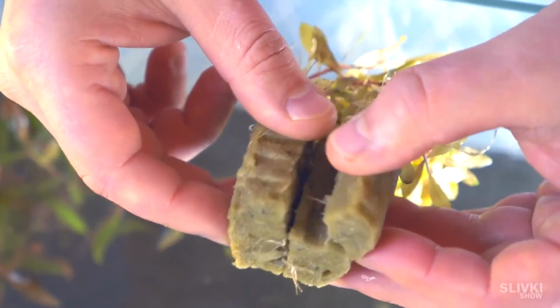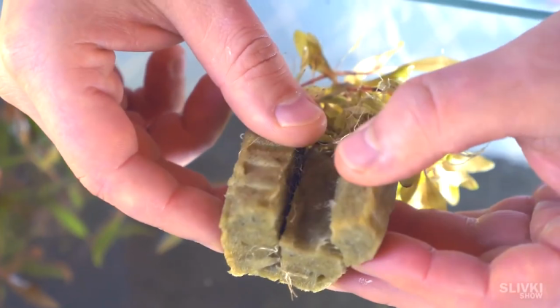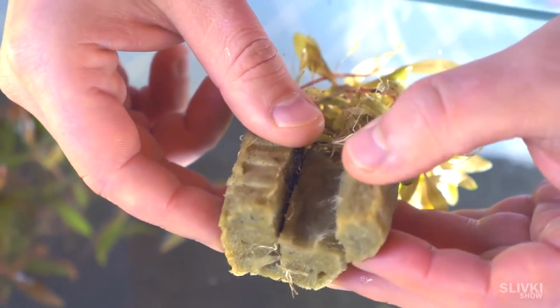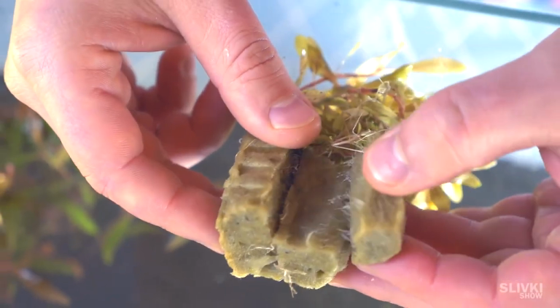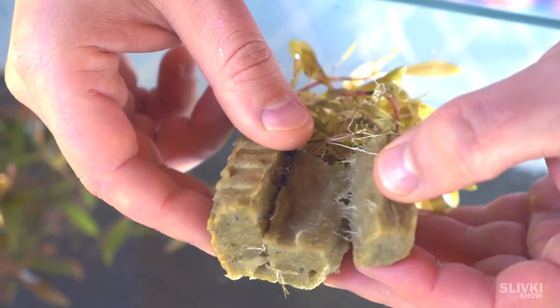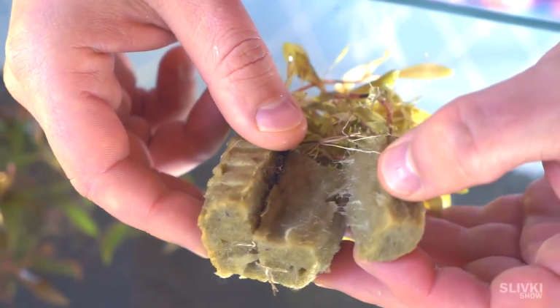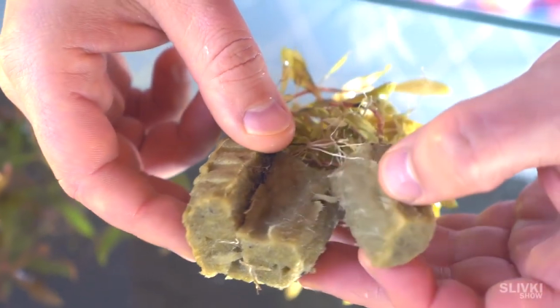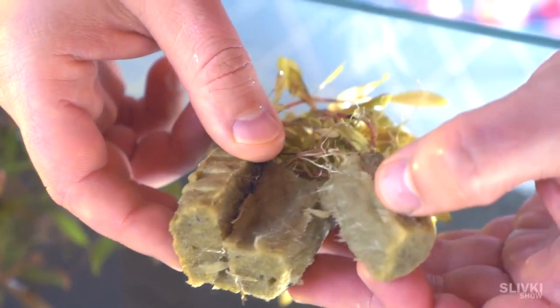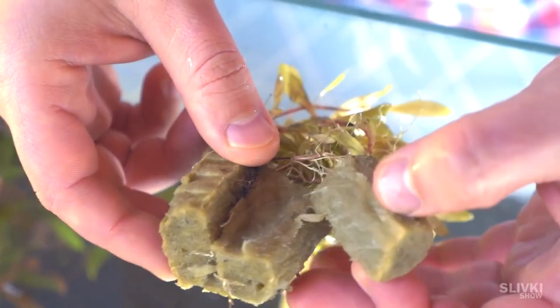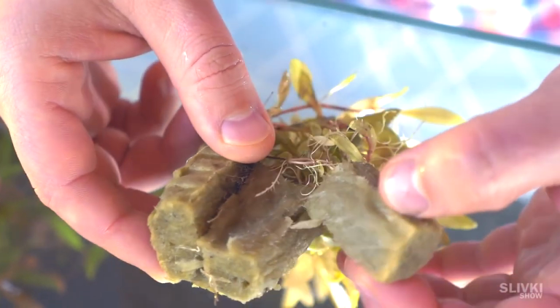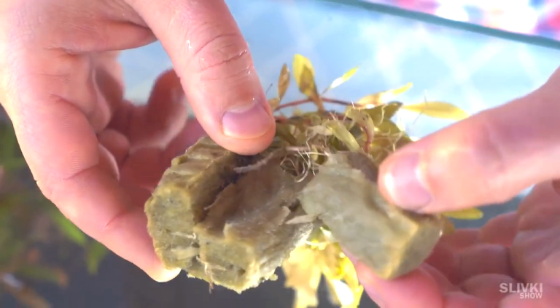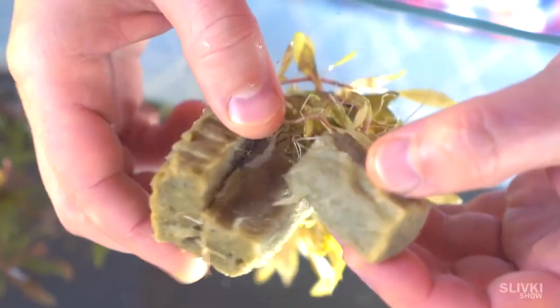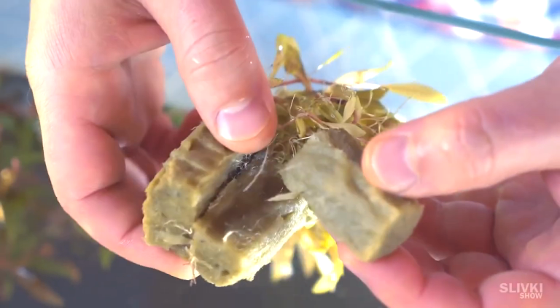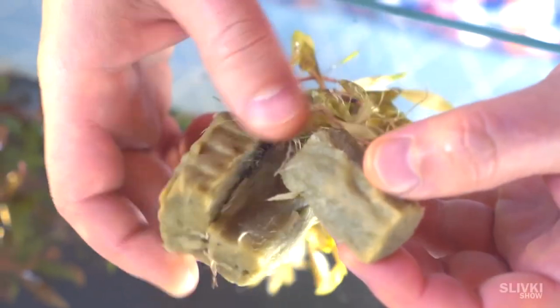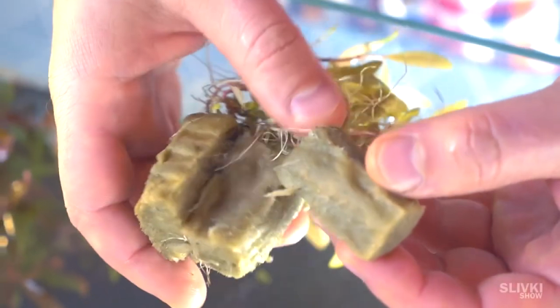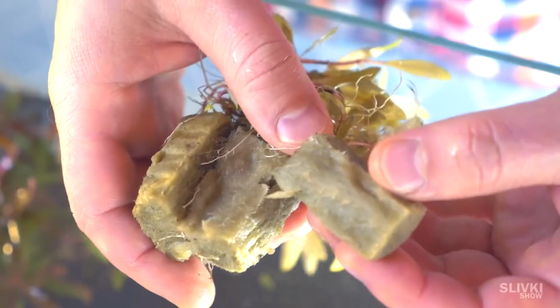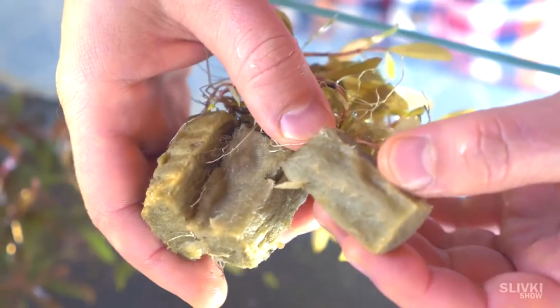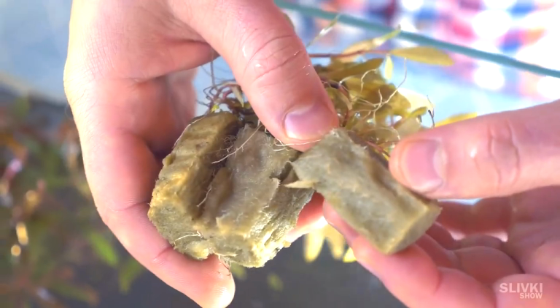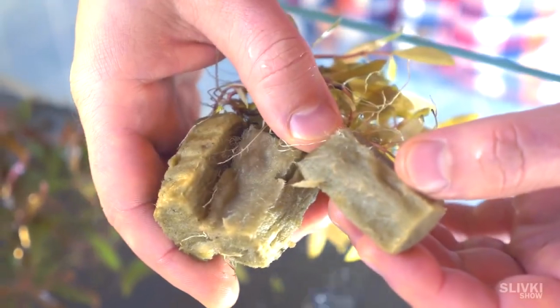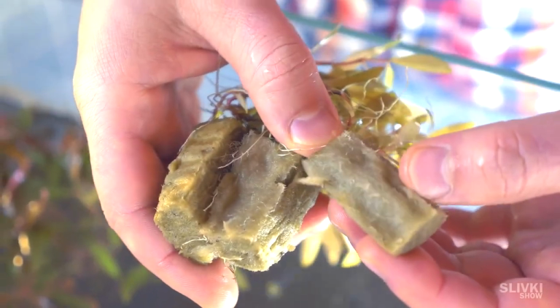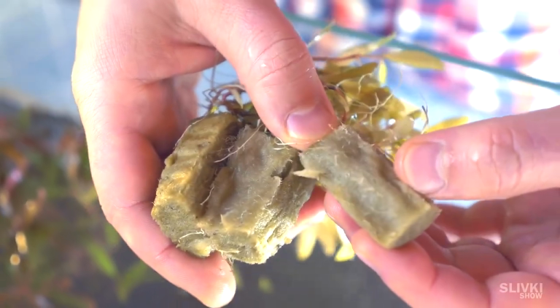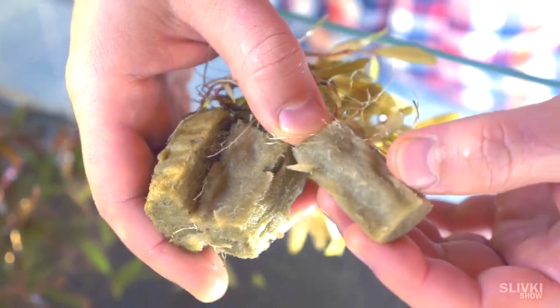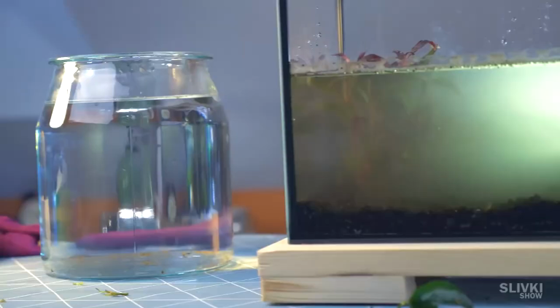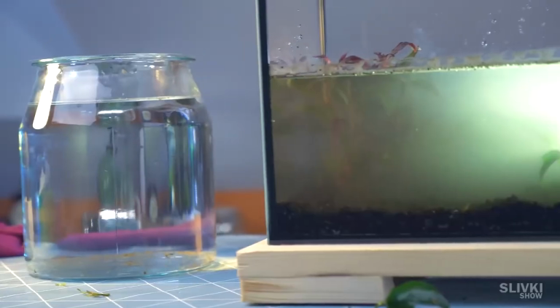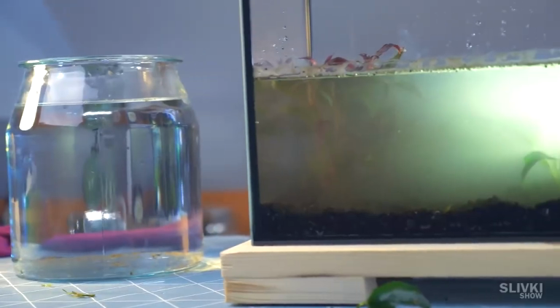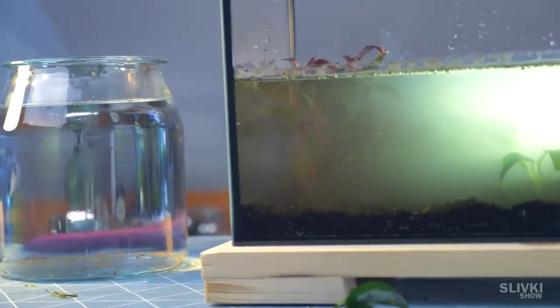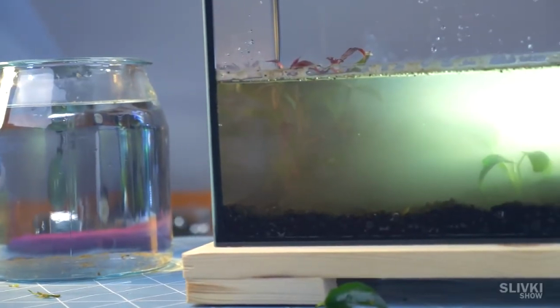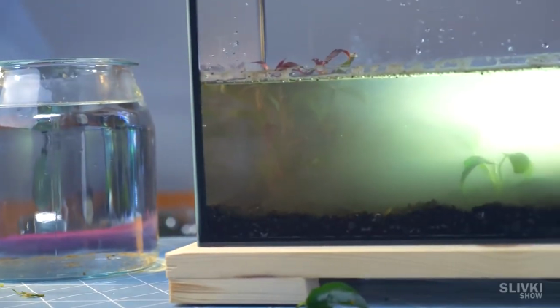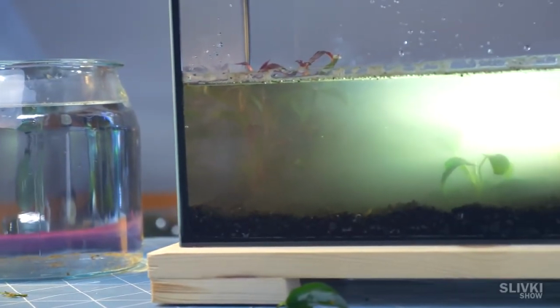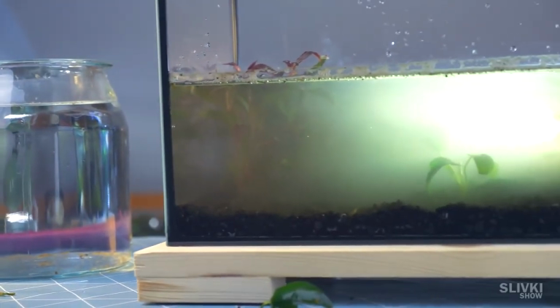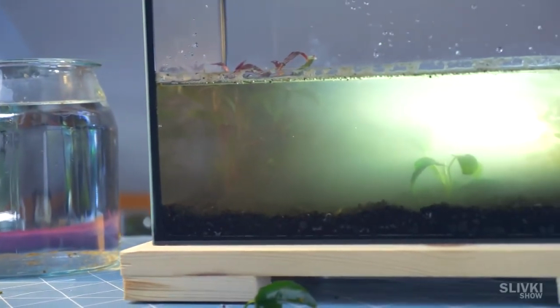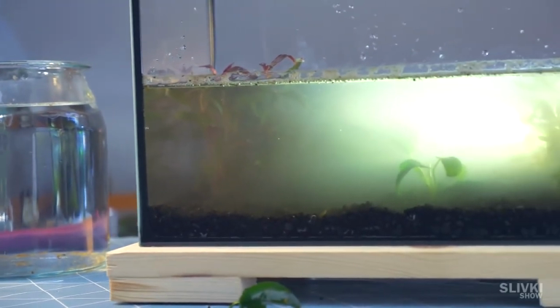We extracted the roots and planted them into our underwater patch.